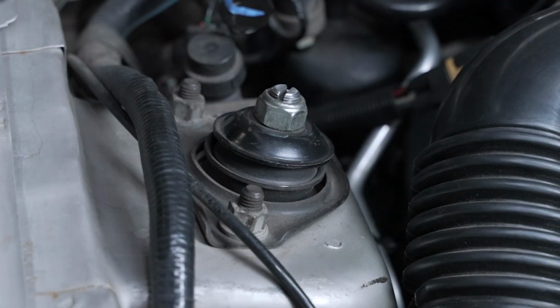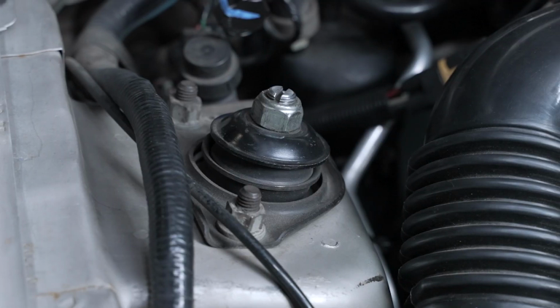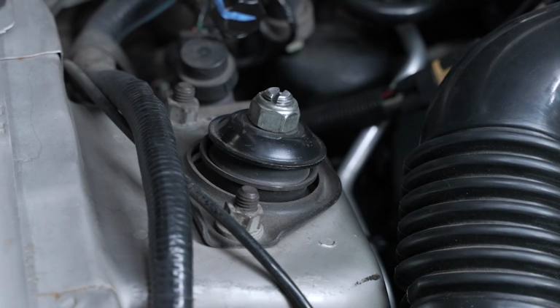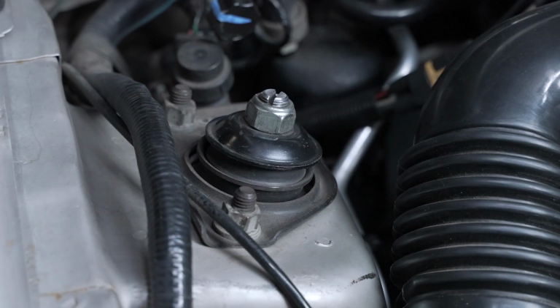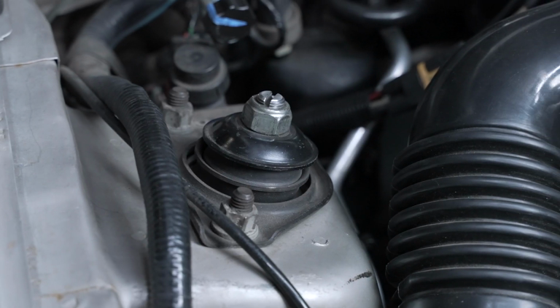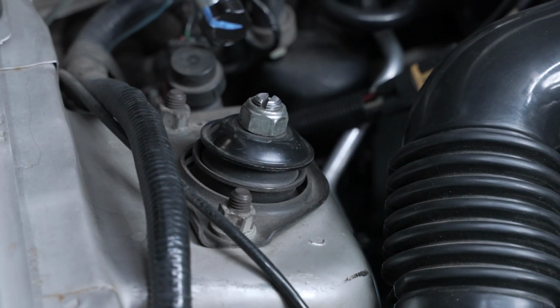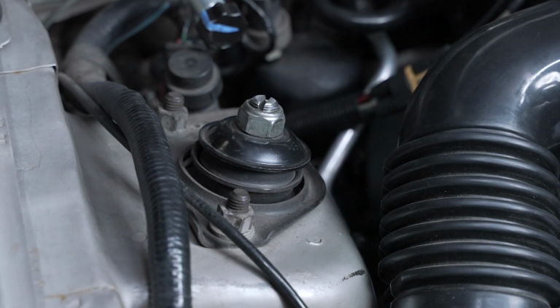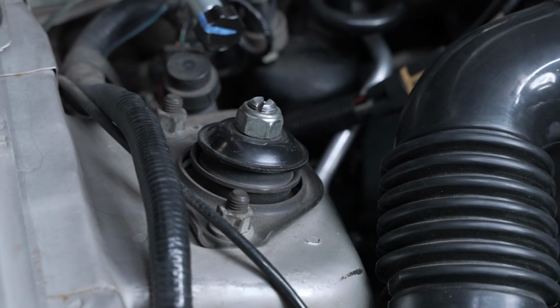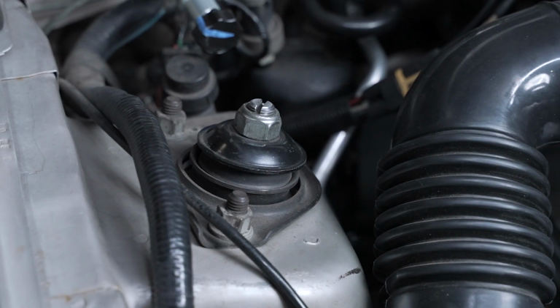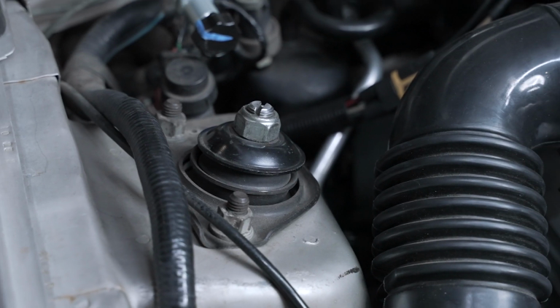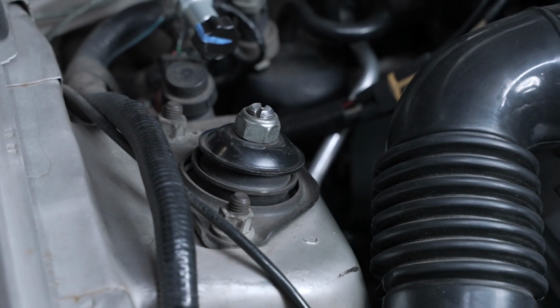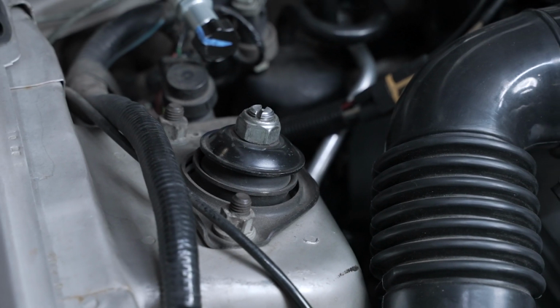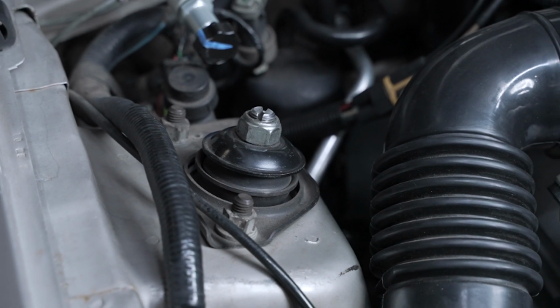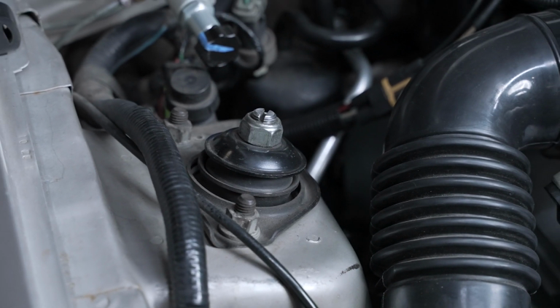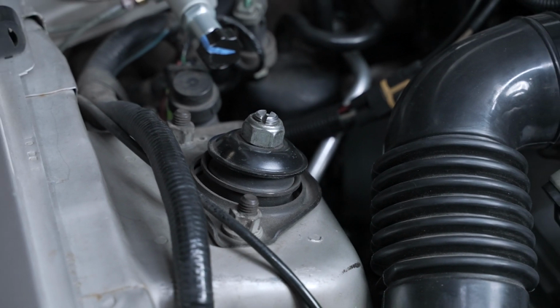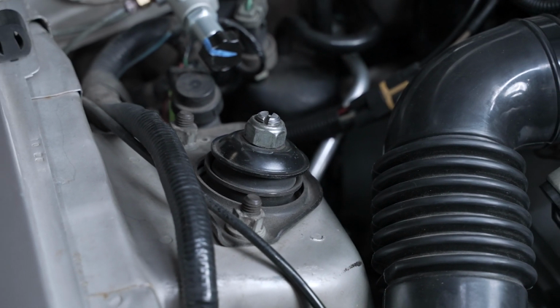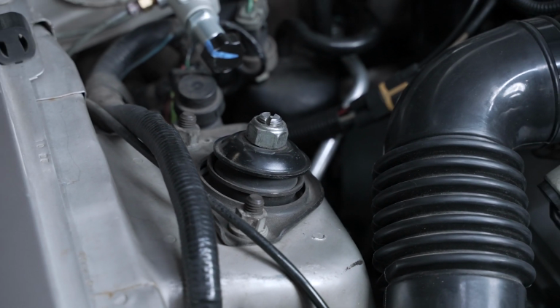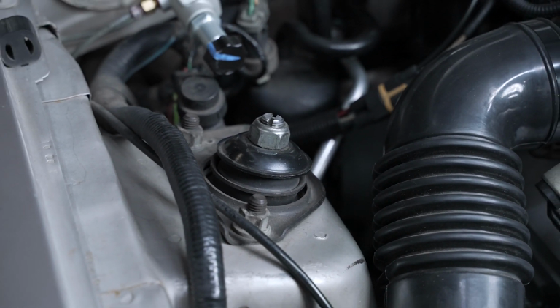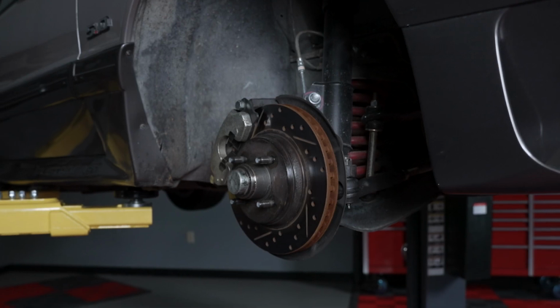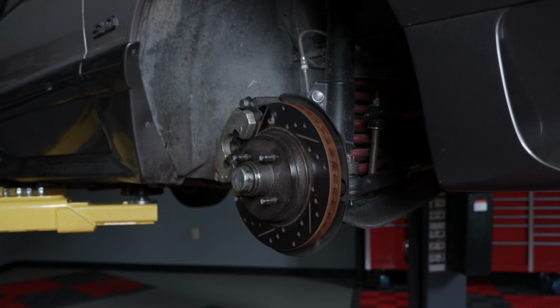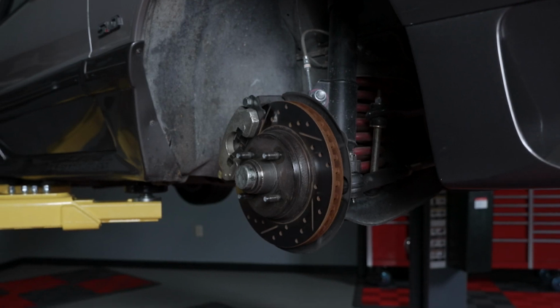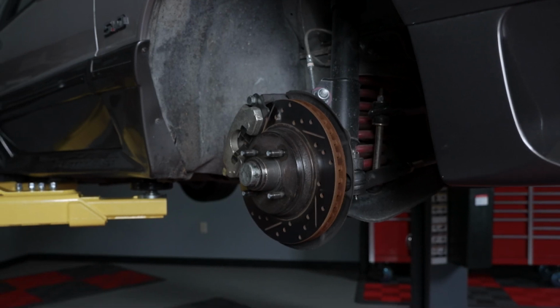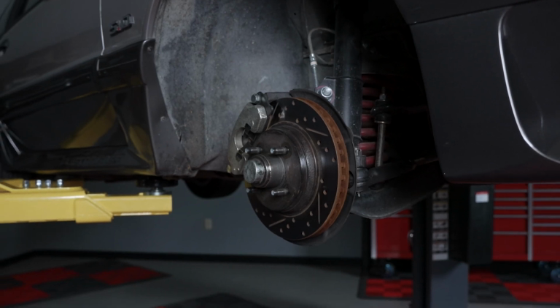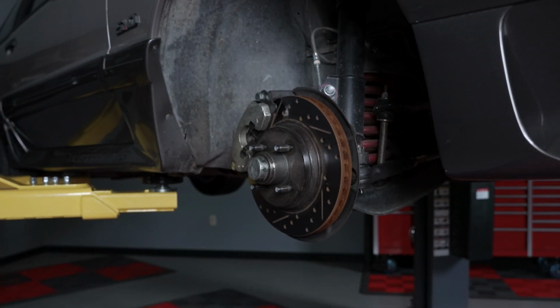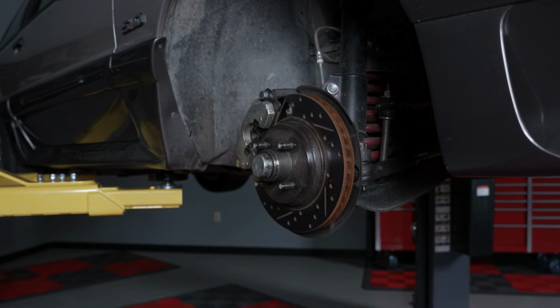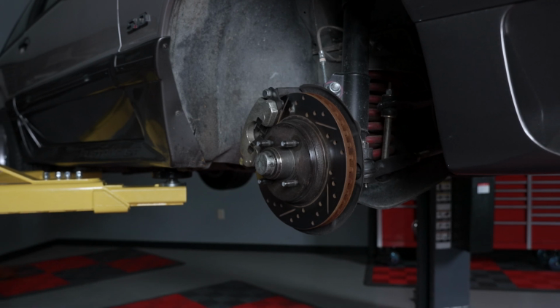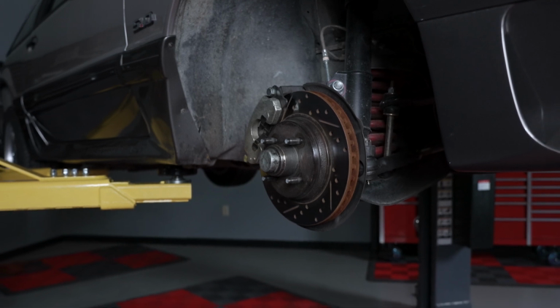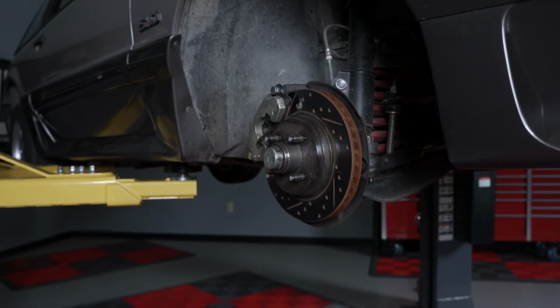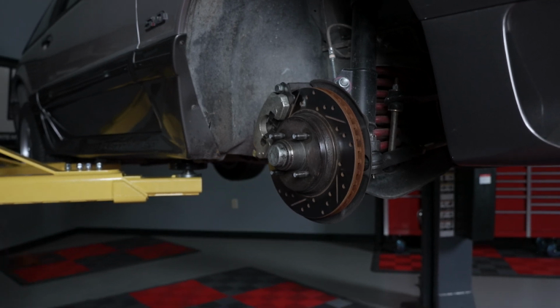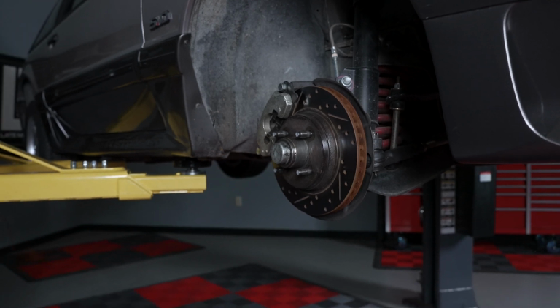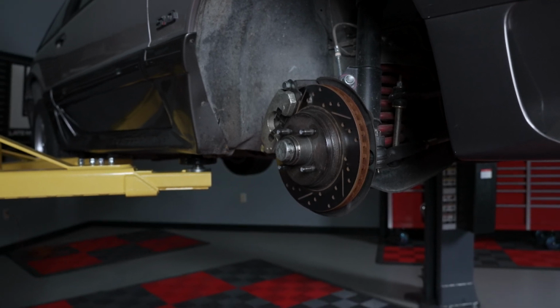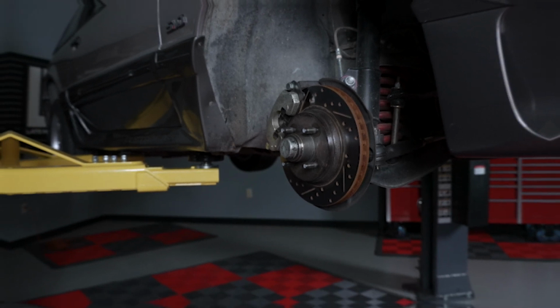To reinstall the strut and any component that was removed, reverse the removal procedure. Please refer to the video description for the torque specs.